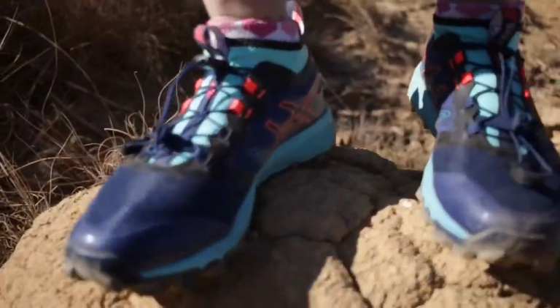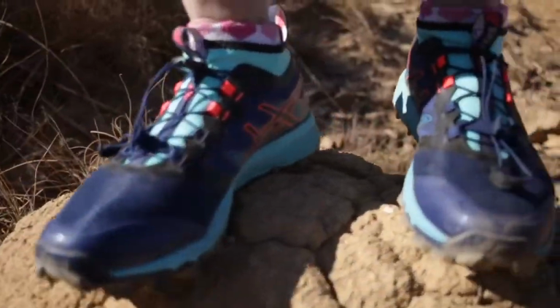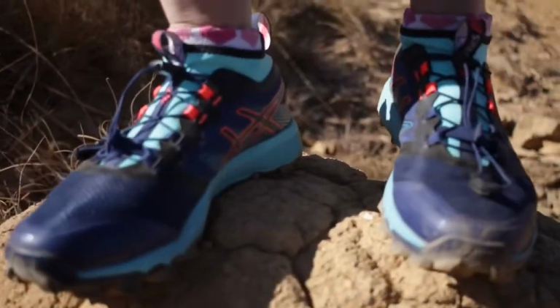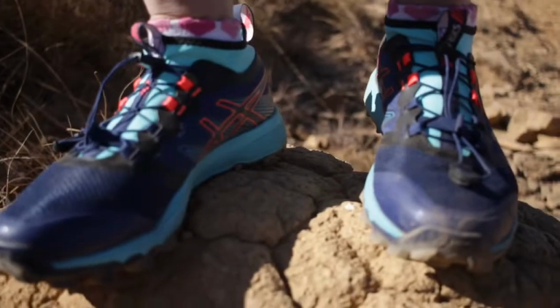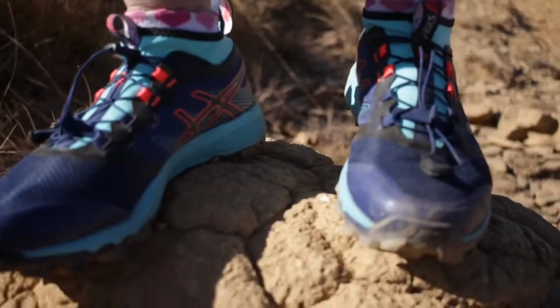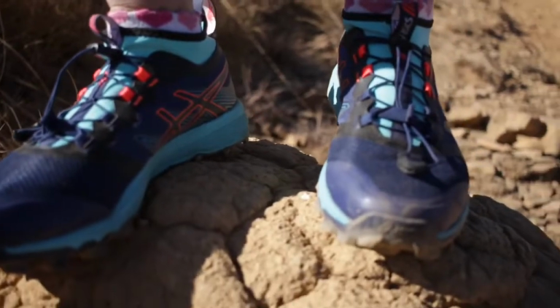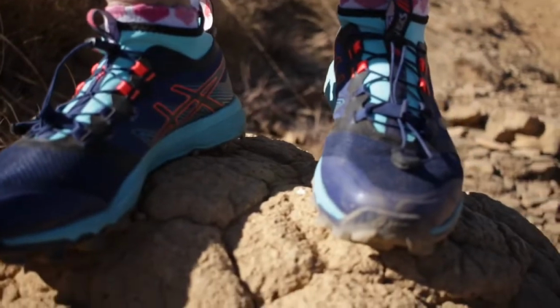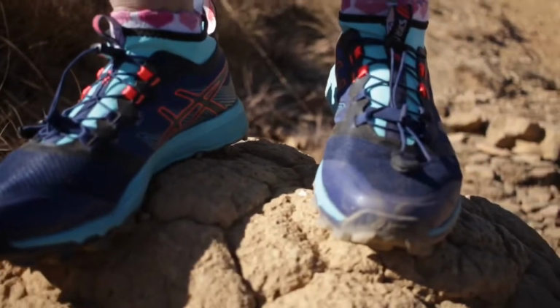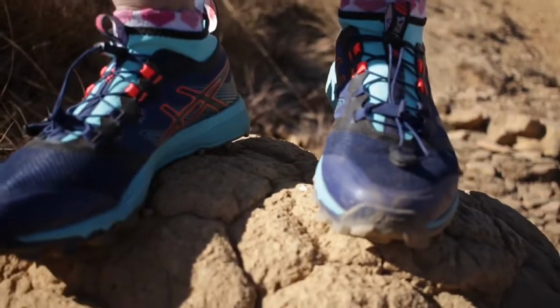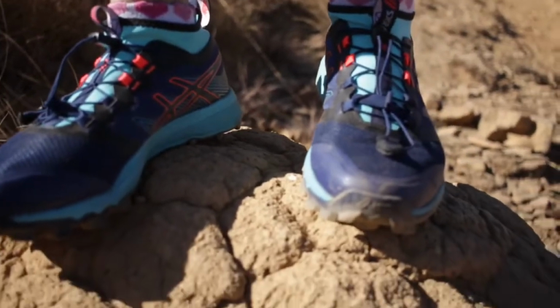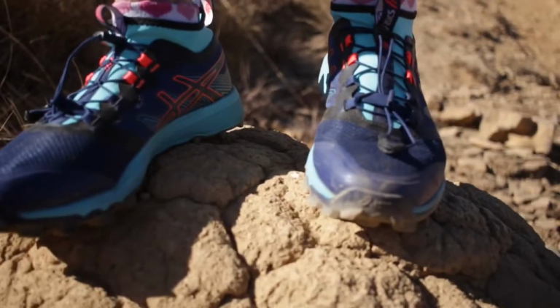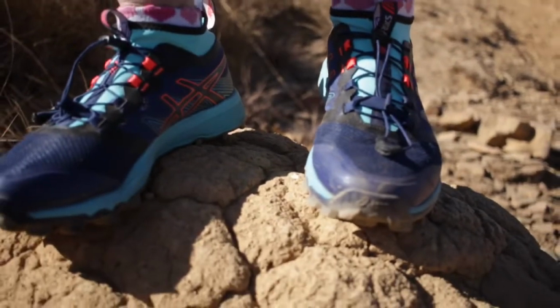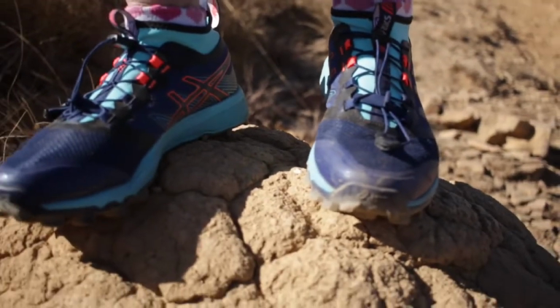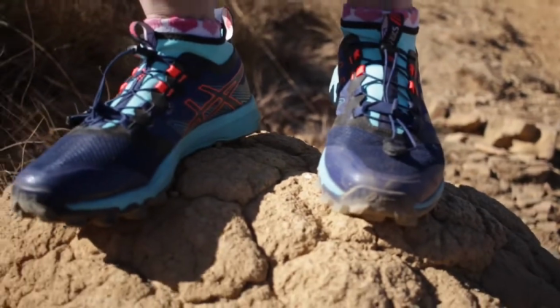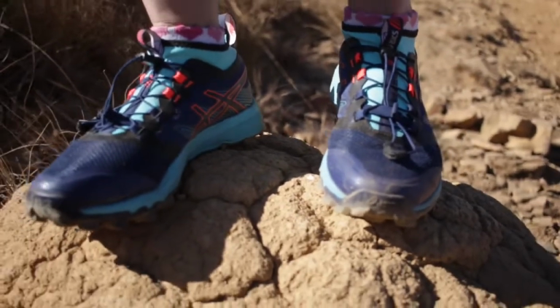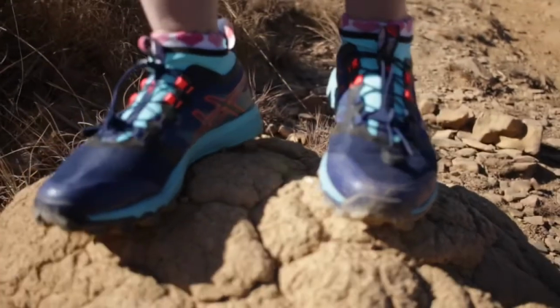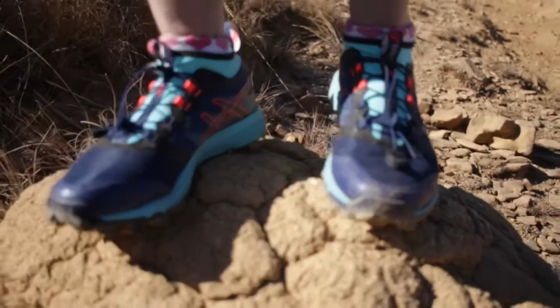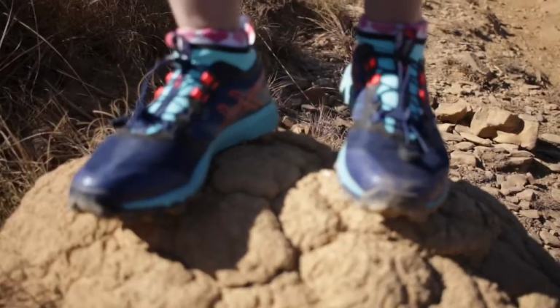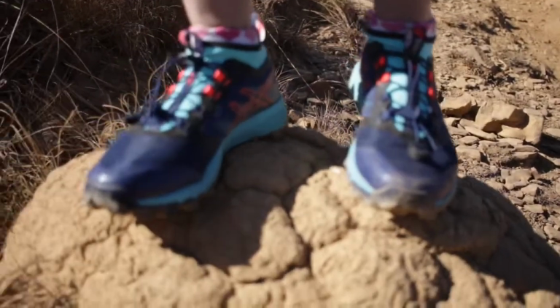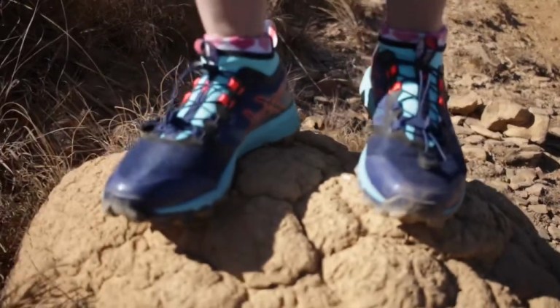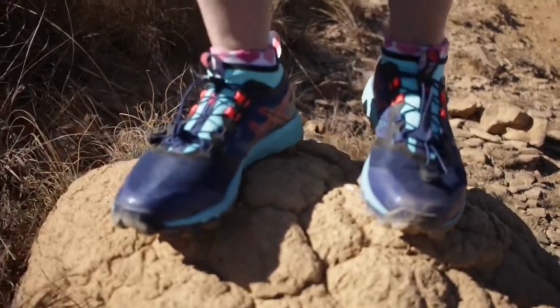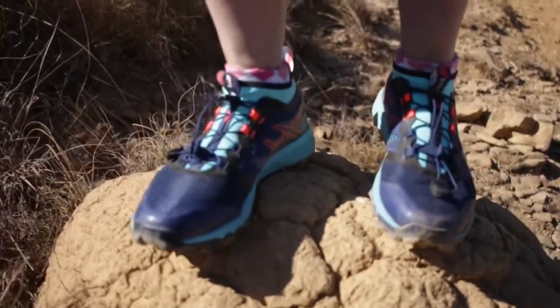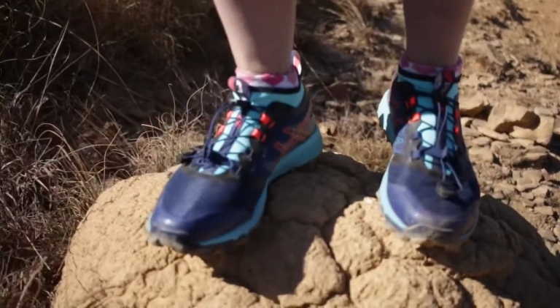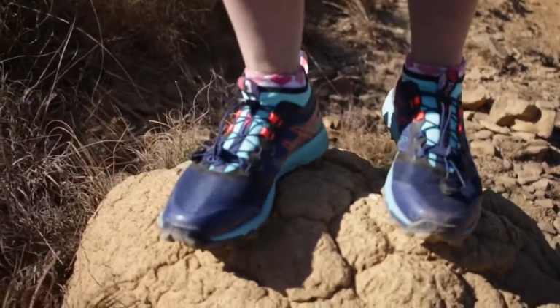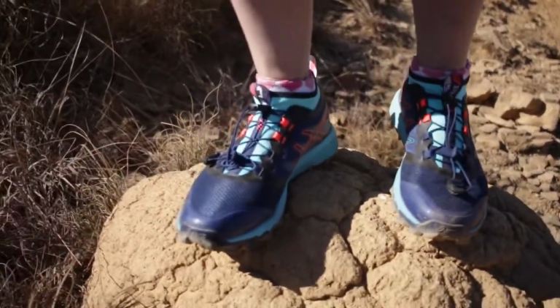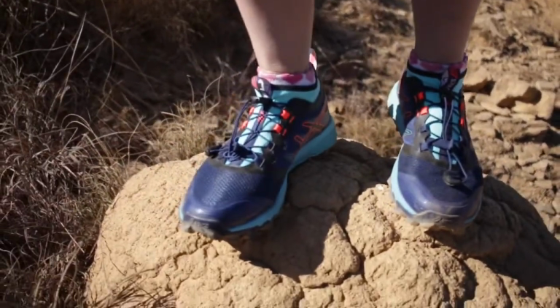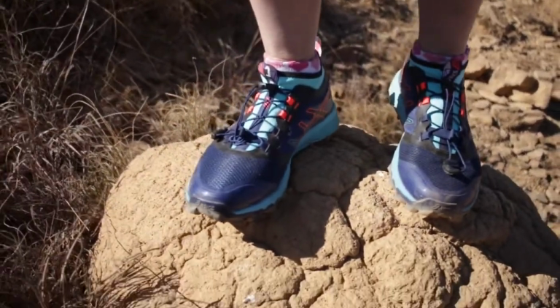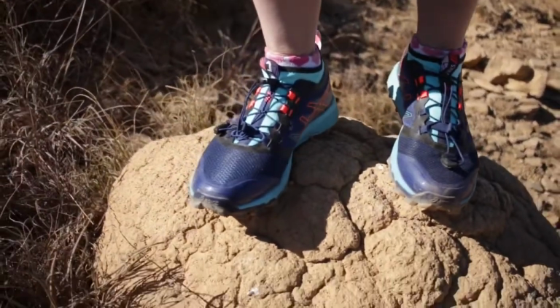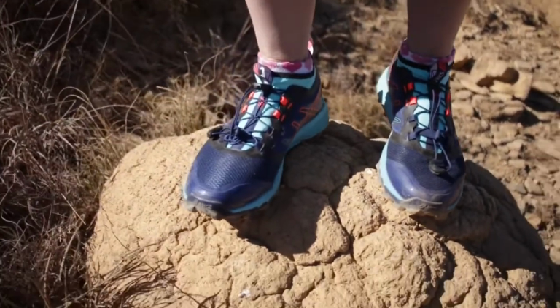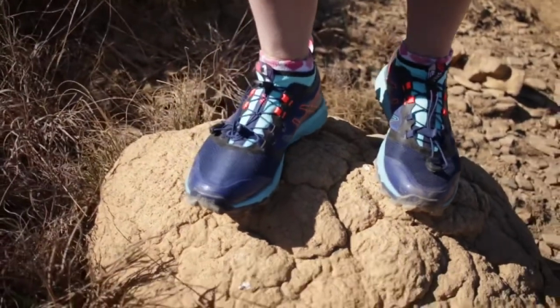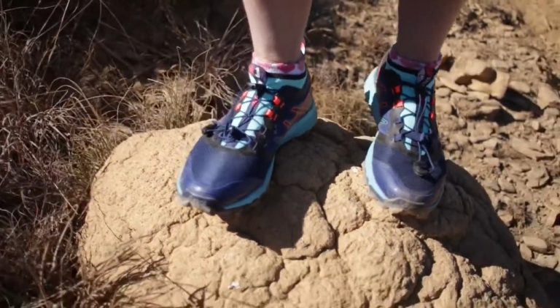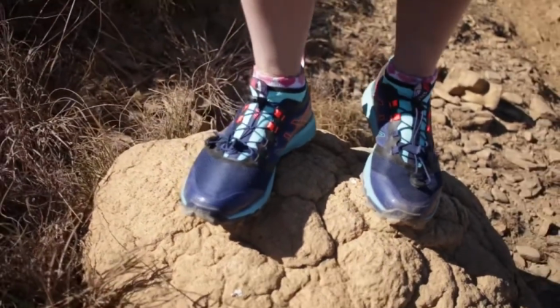The Fuji Trabuco Pro is a lightweight shoe made for runners that need a durable shoe to run on tough trails.